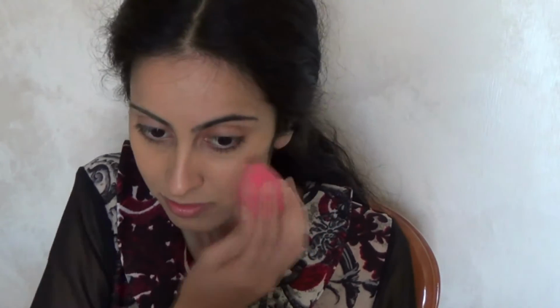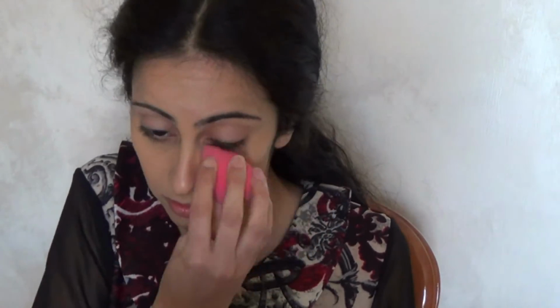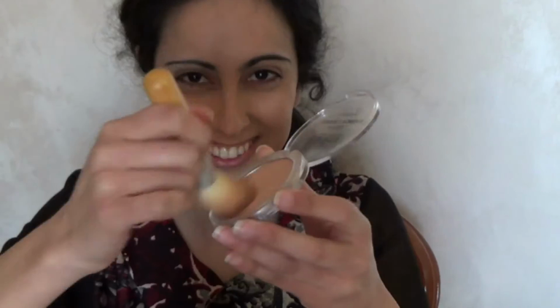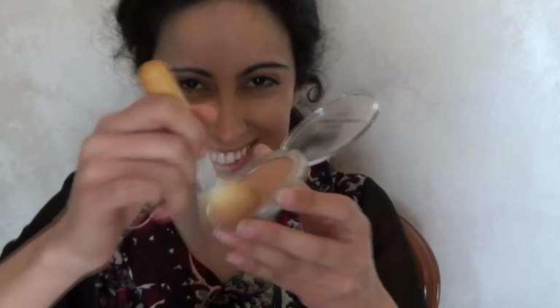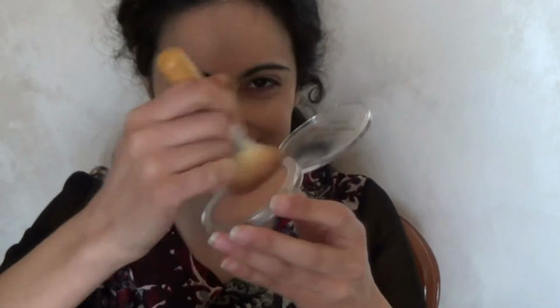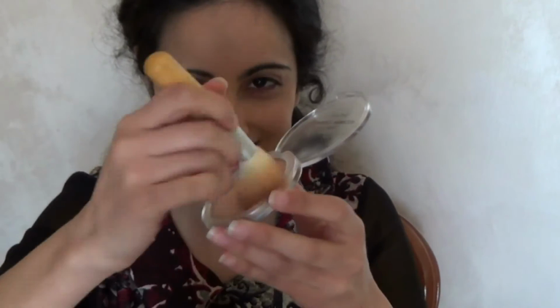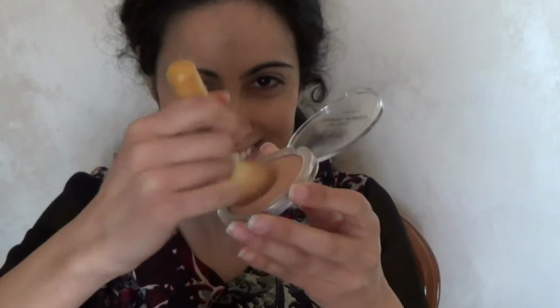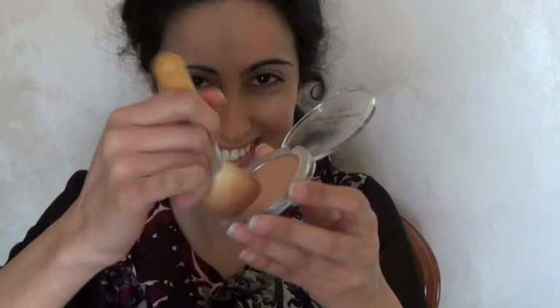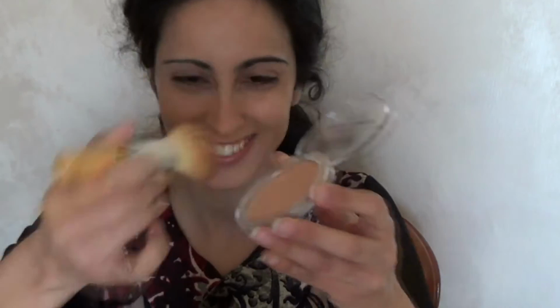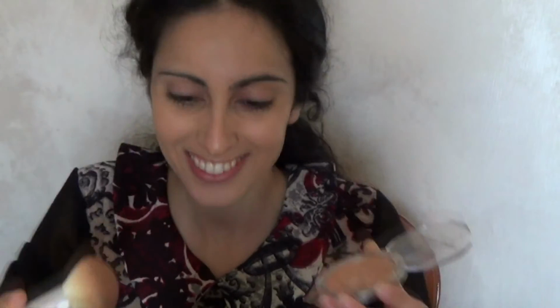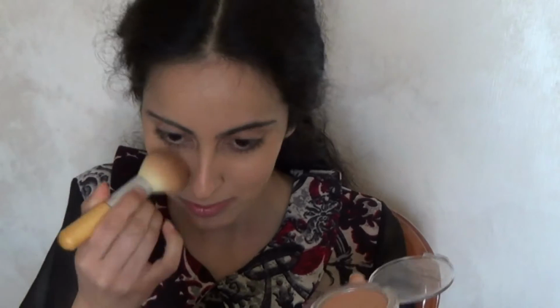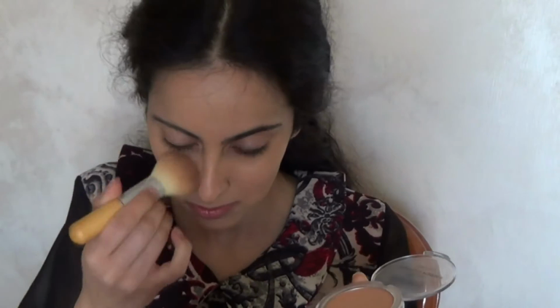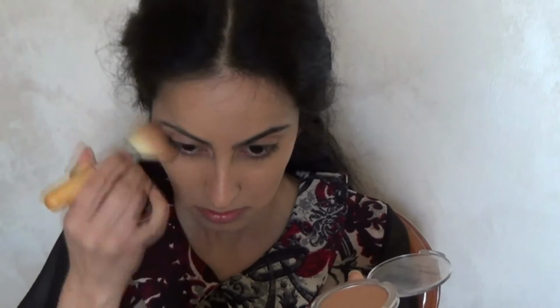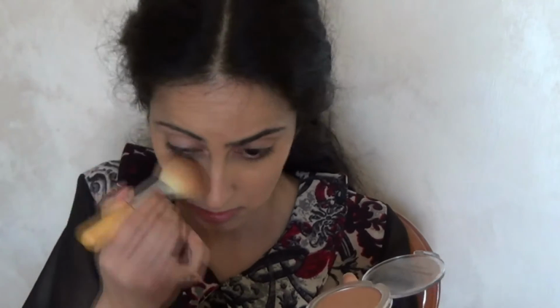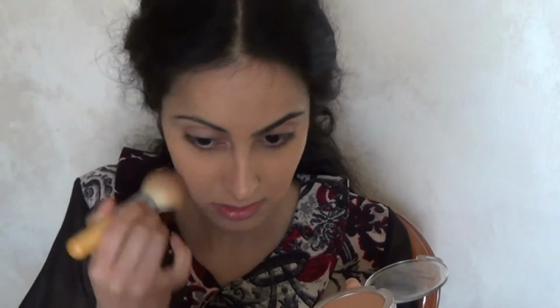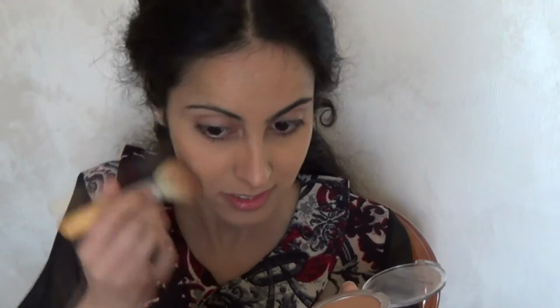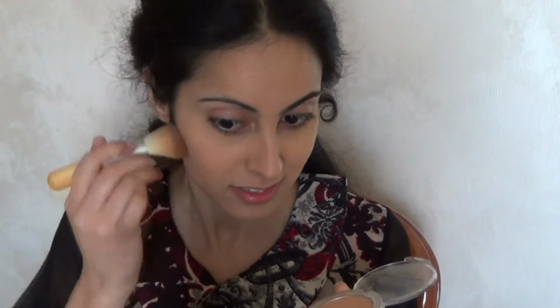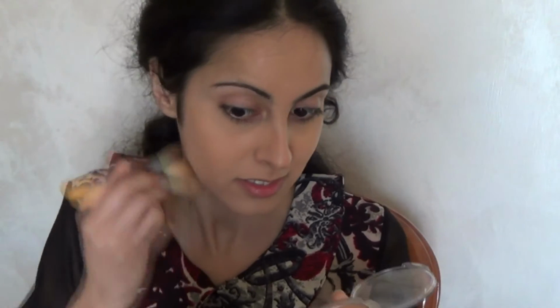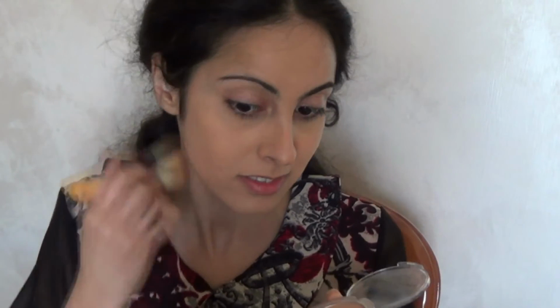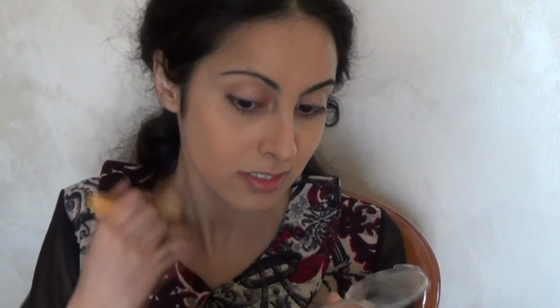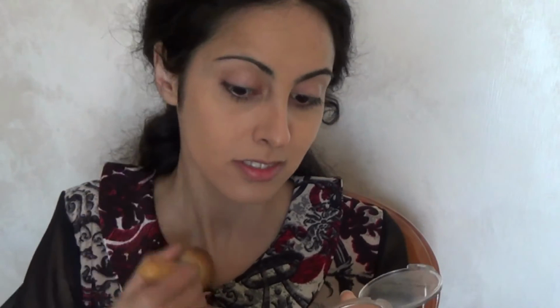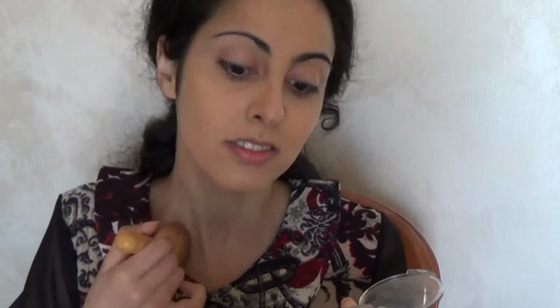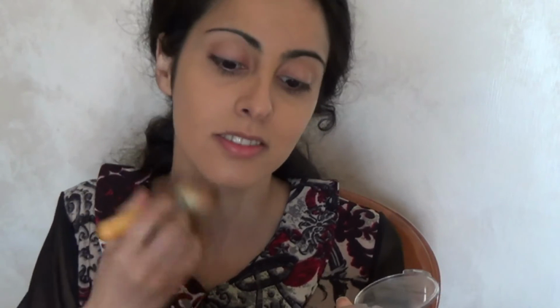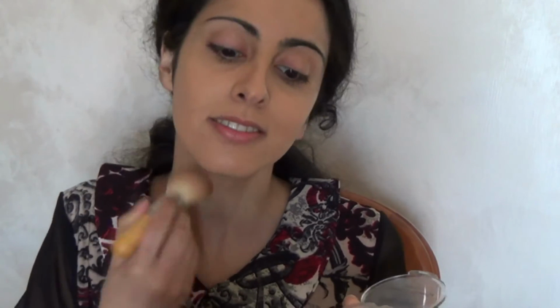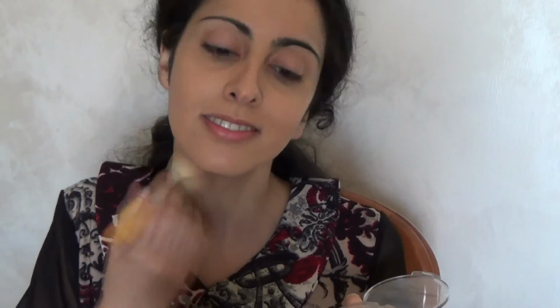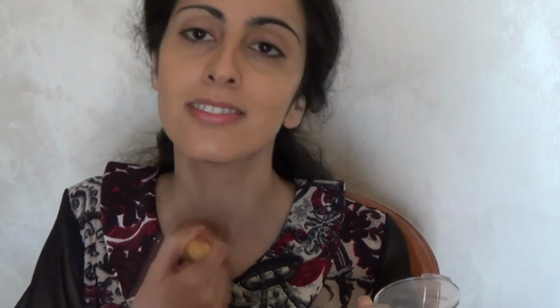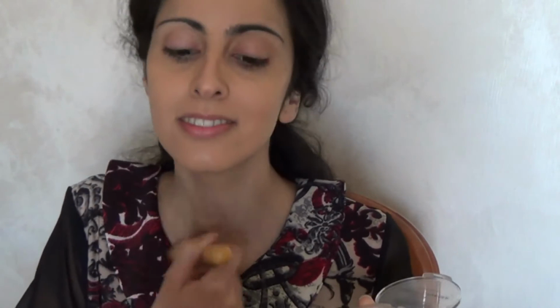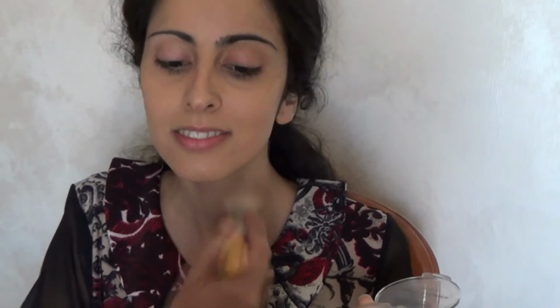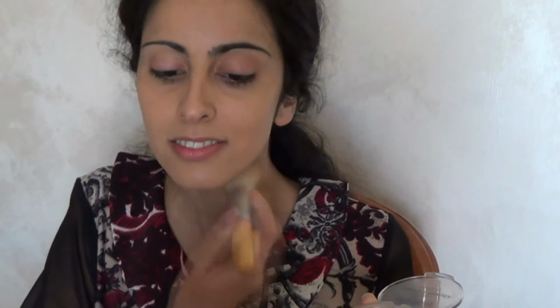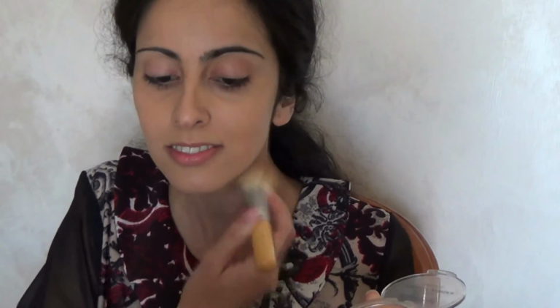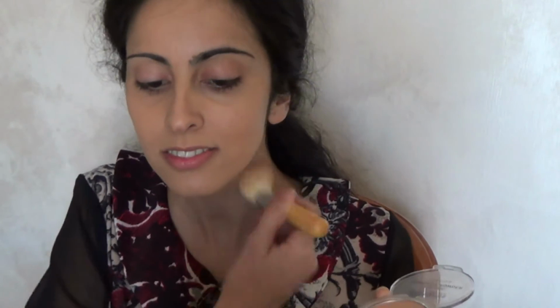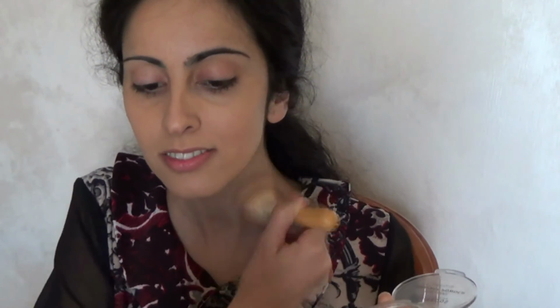La cipria Benecos tonalità beige l'ho applicata su tutto l'incarnato, sia sul viso che sul collo.